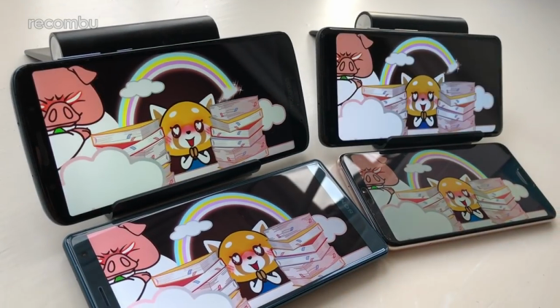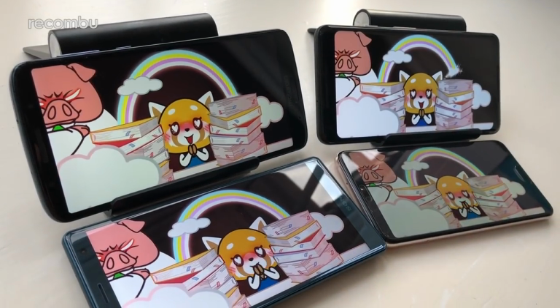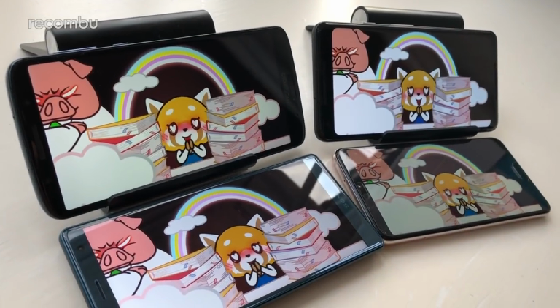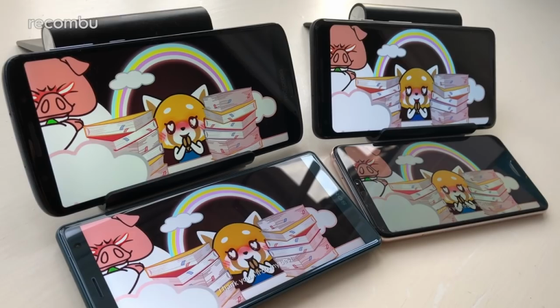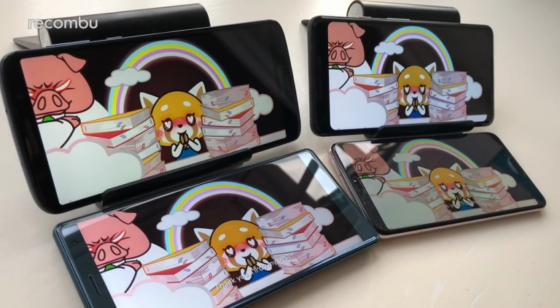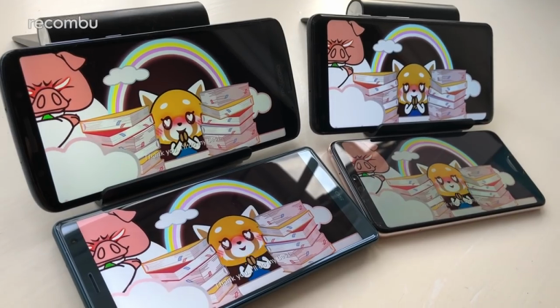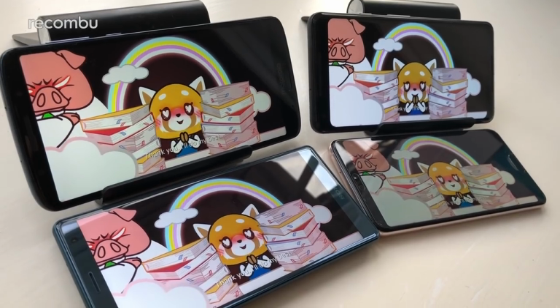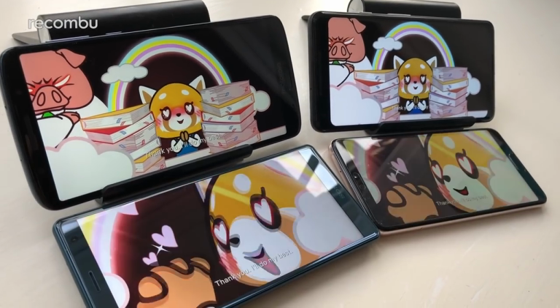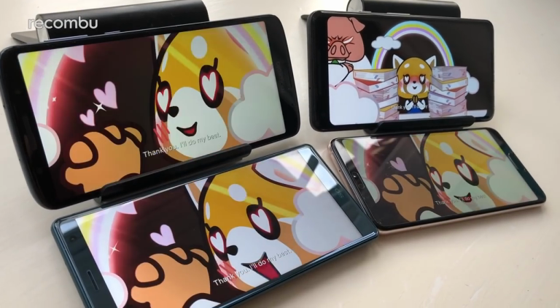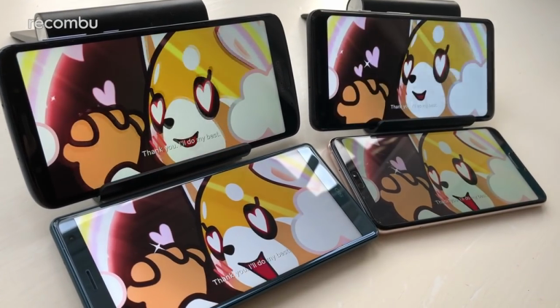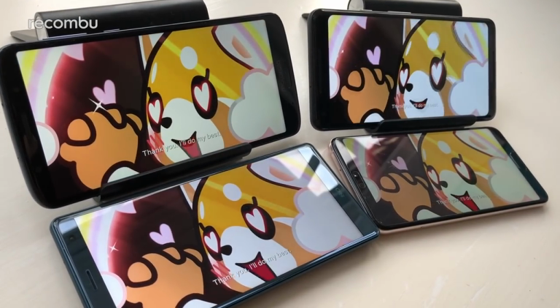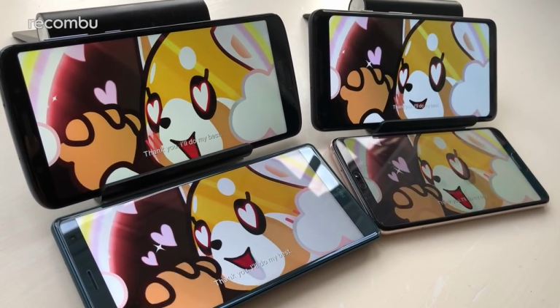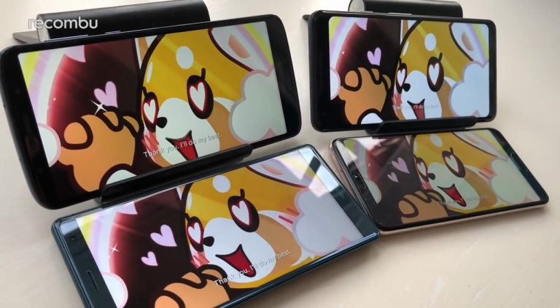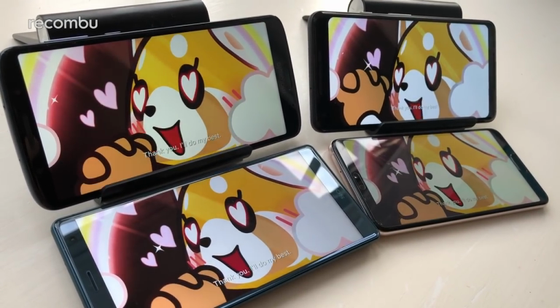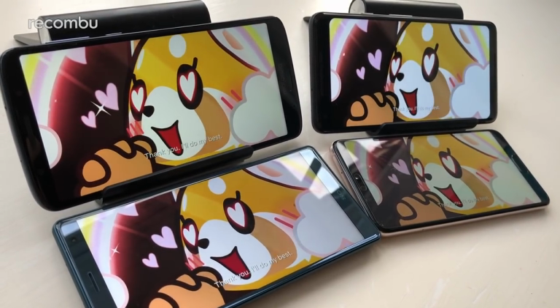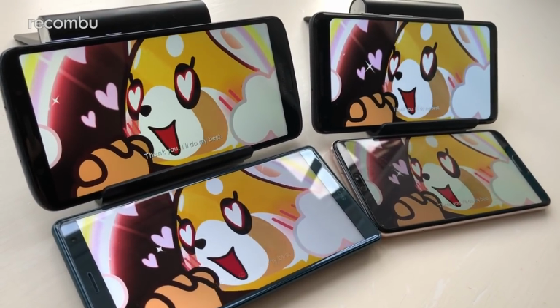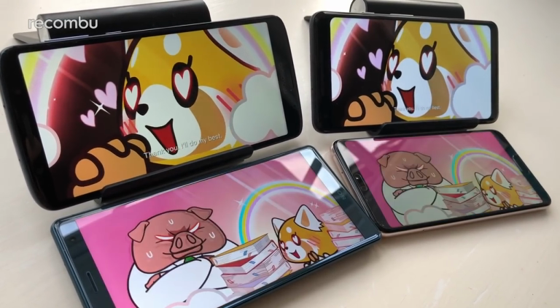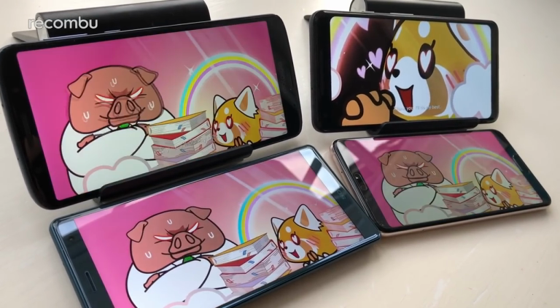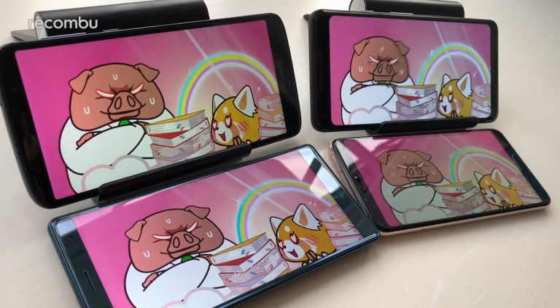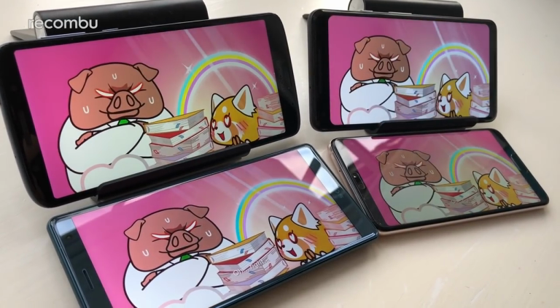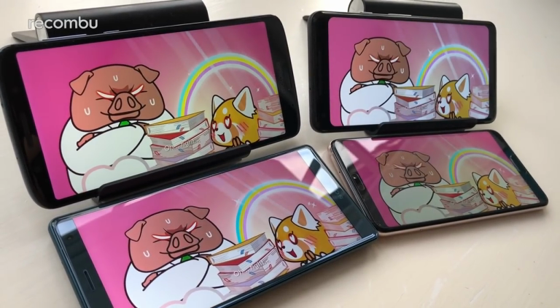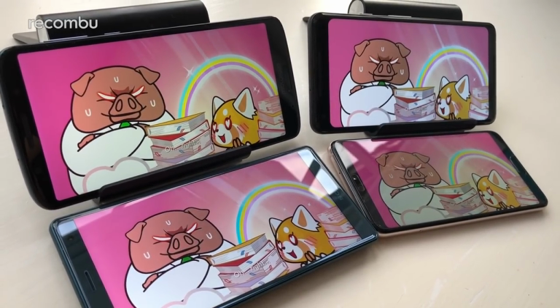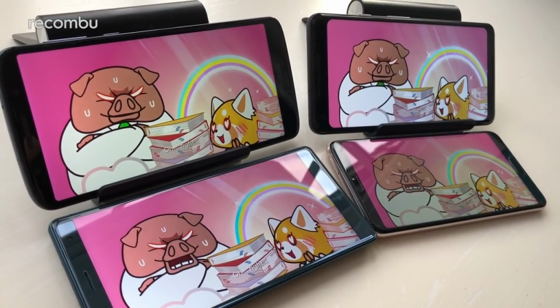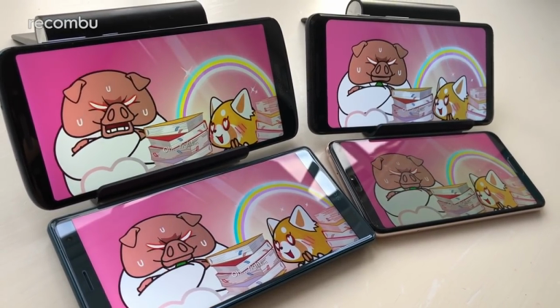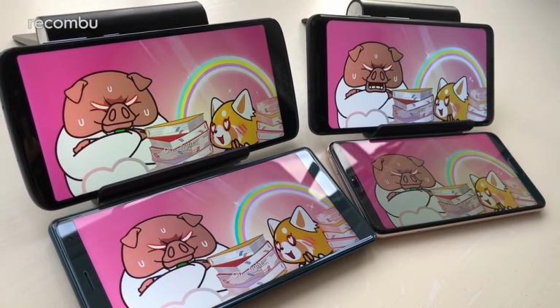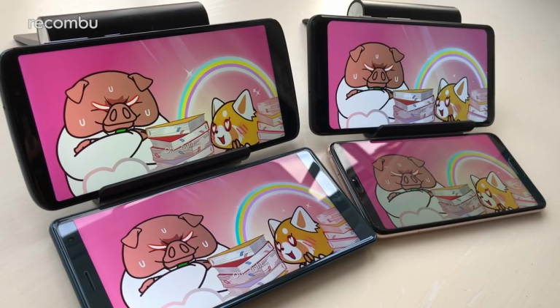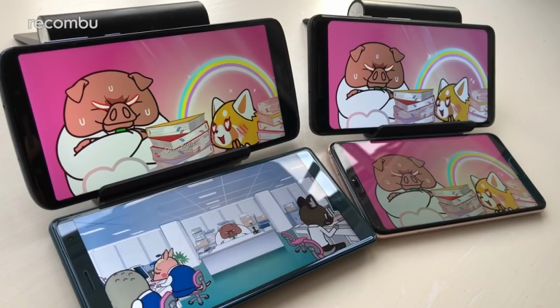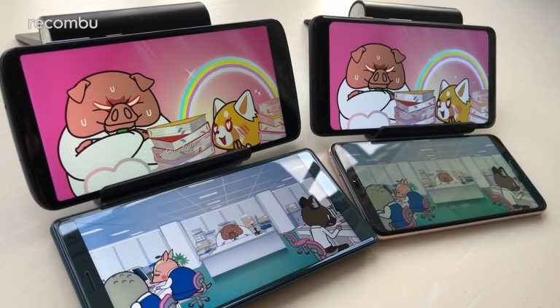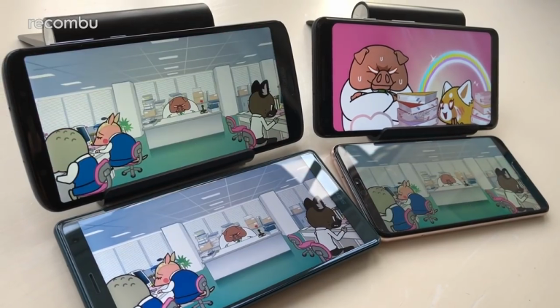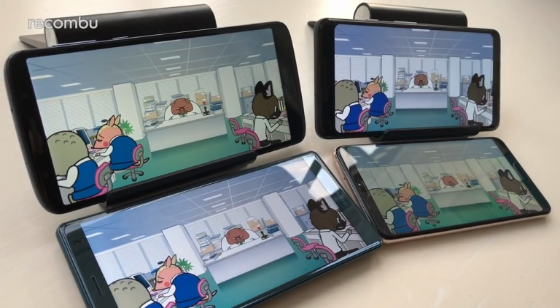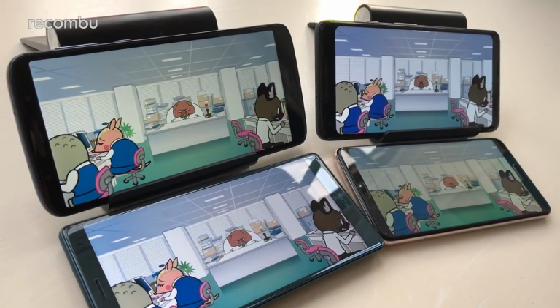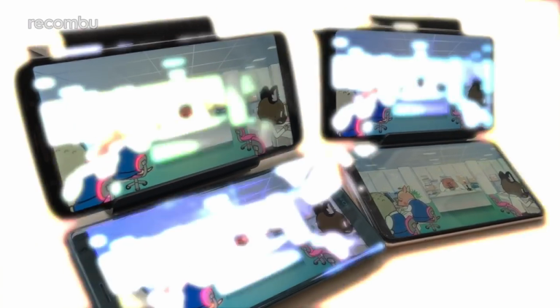If you're going to be watching a lot of movies on the go or simply browsing a lot of photo albums, you will be just as satisfied with the G6 Plus as you will those more expensive handsets.